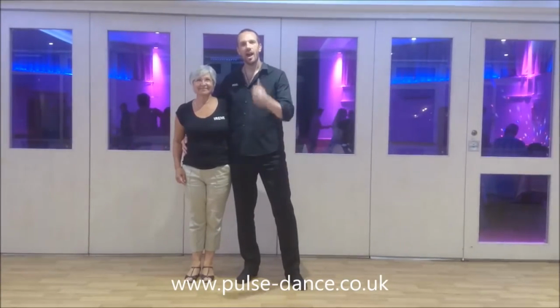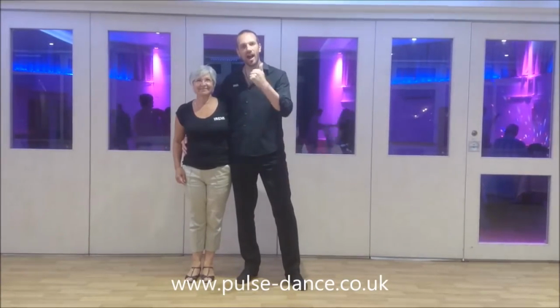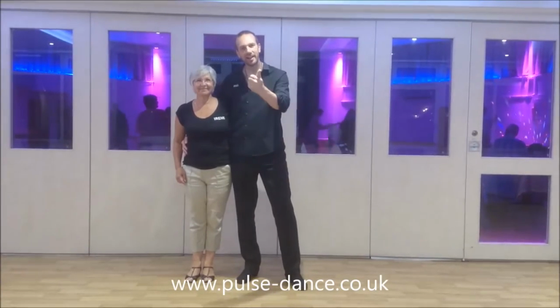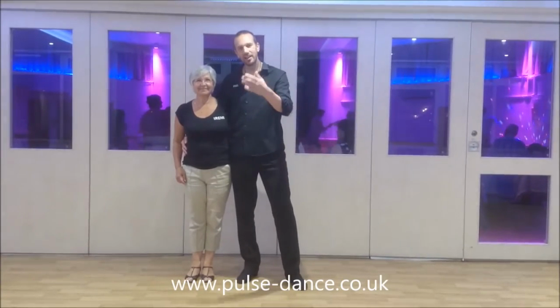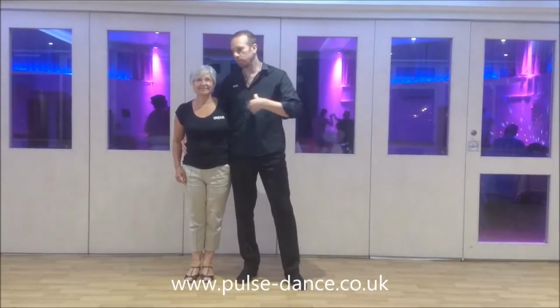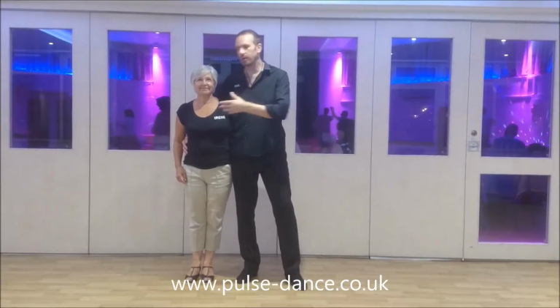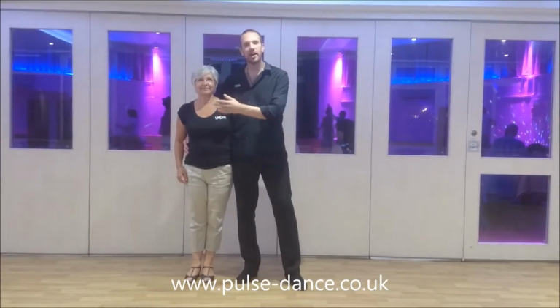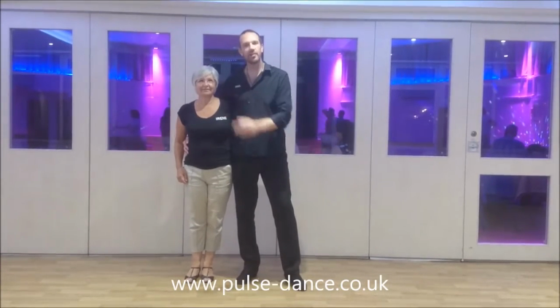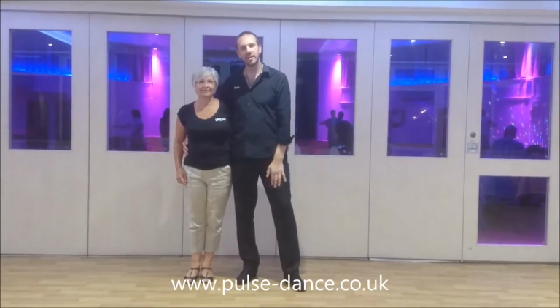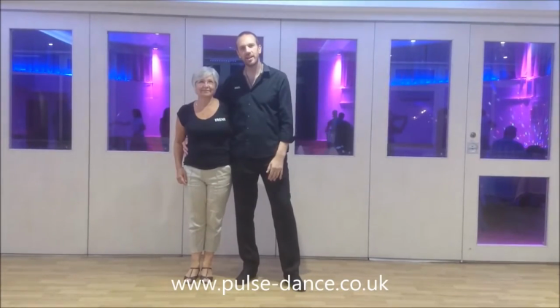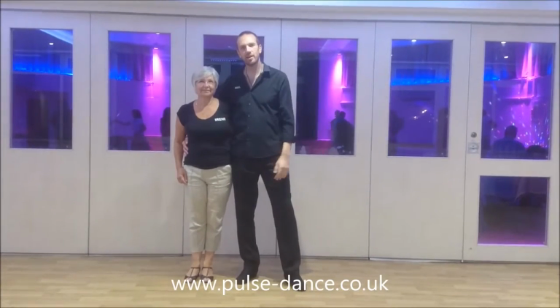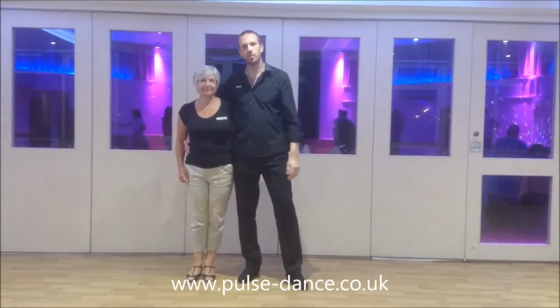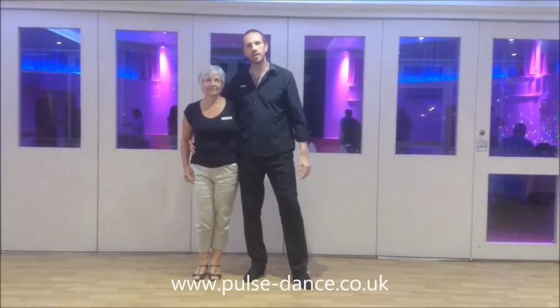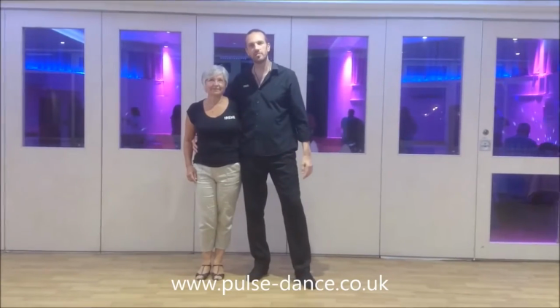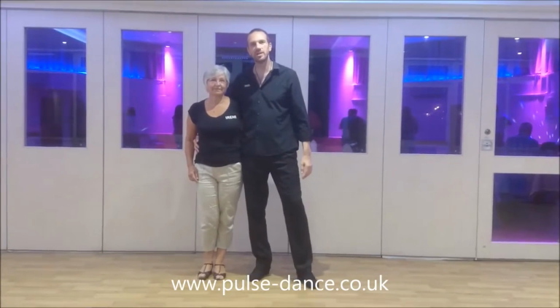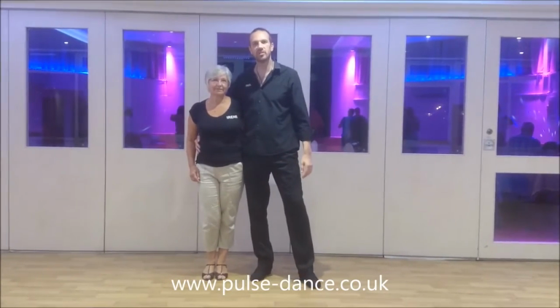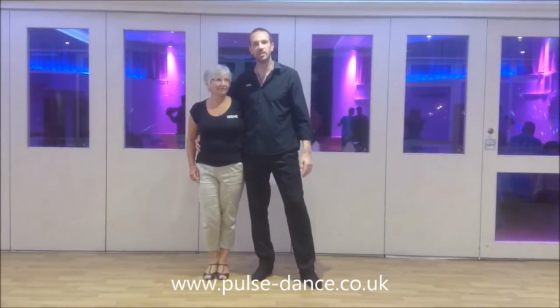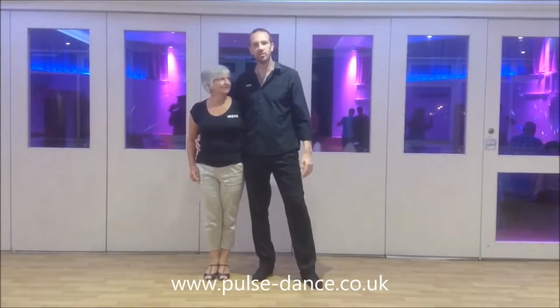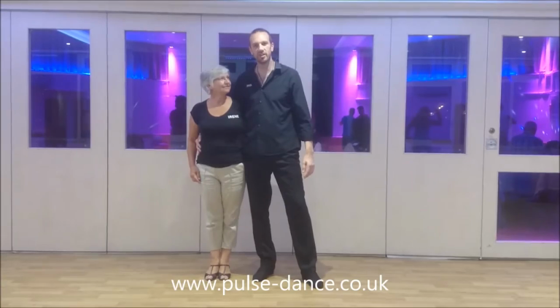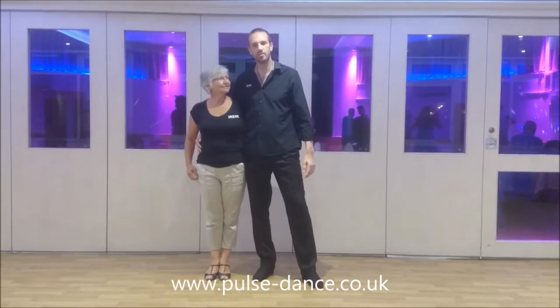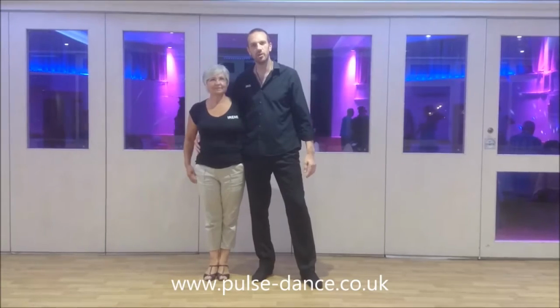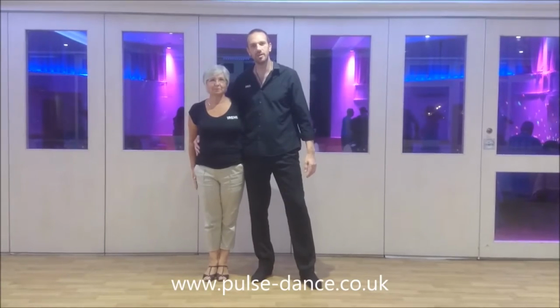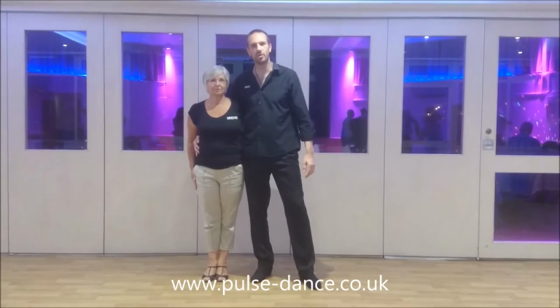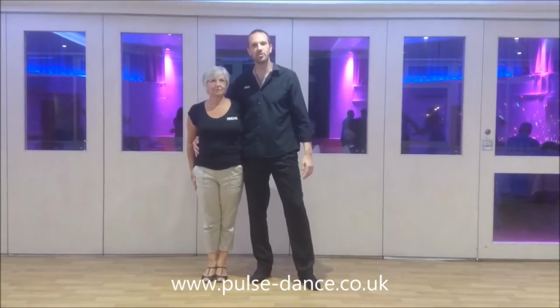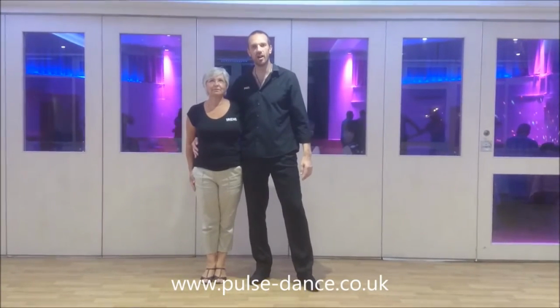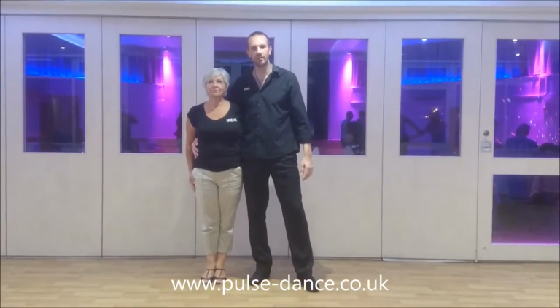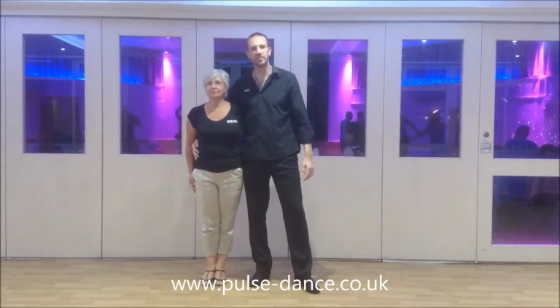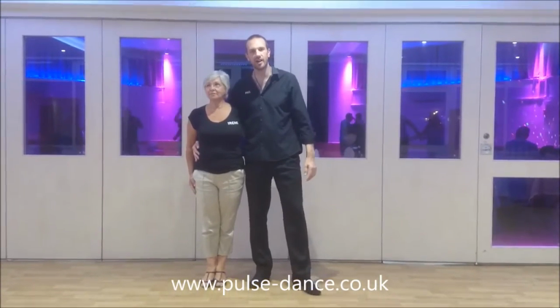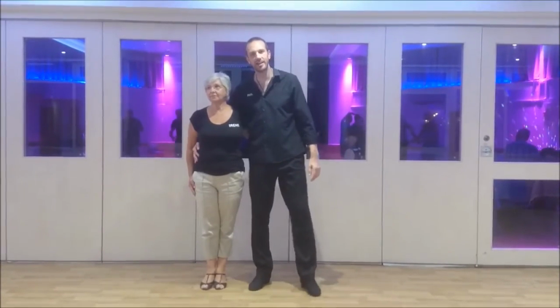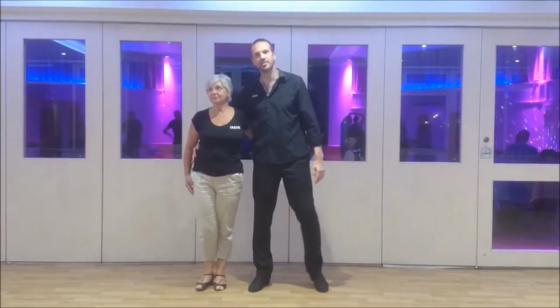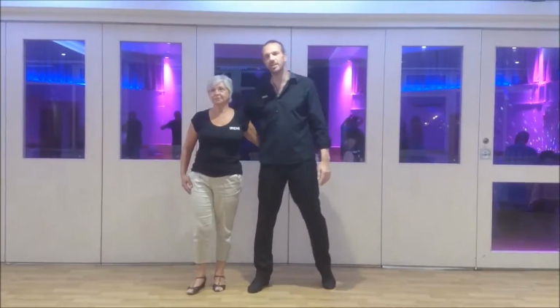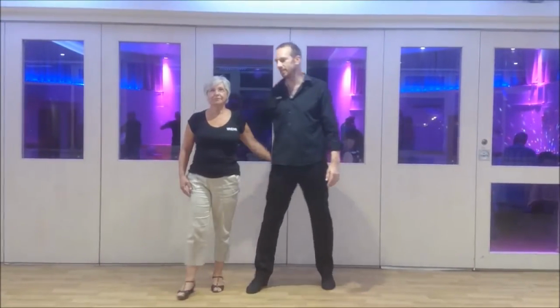Hi guys, Paul Maloney here. We're in V-Sidding, Hudson and I'm doing modern jive at intermediate.